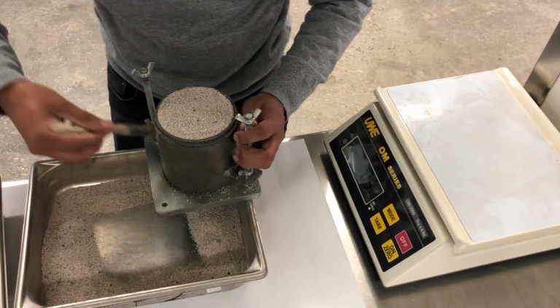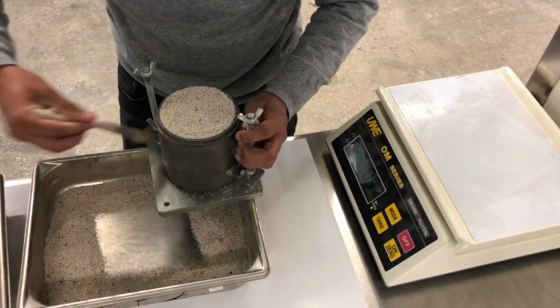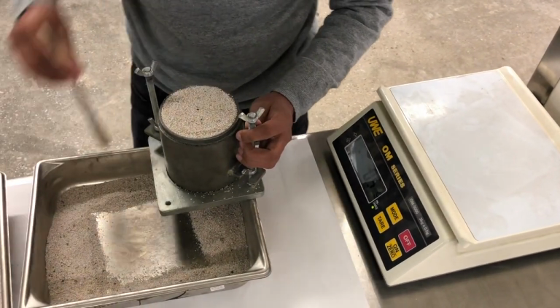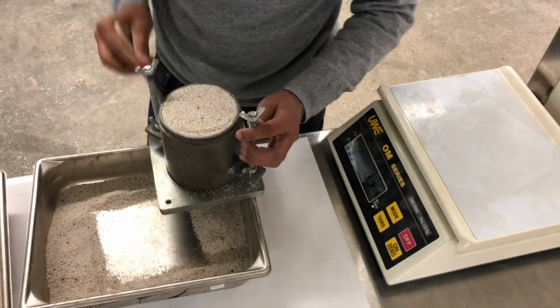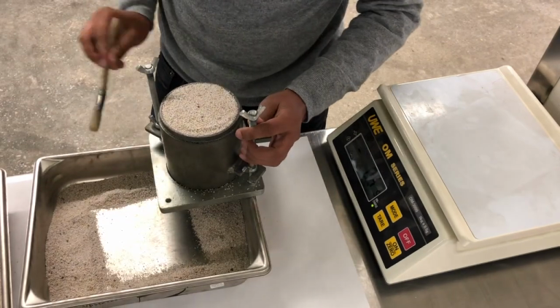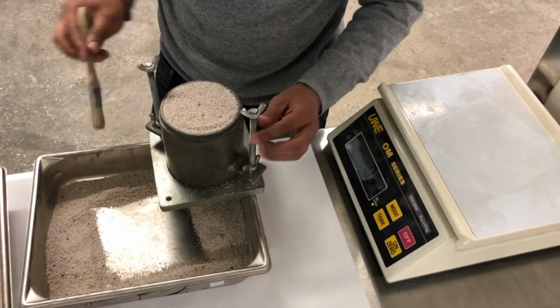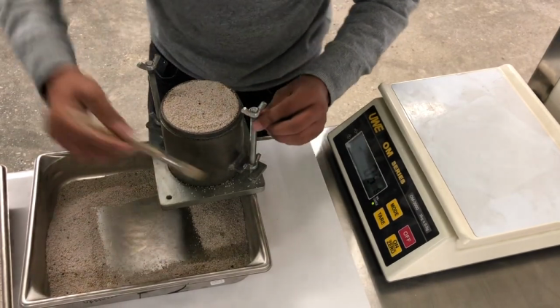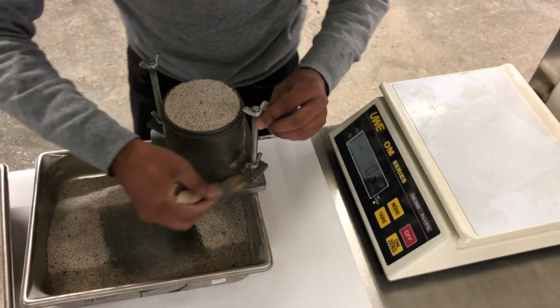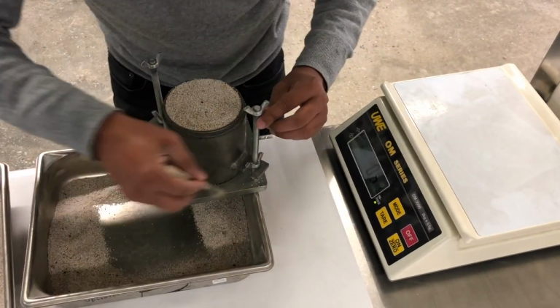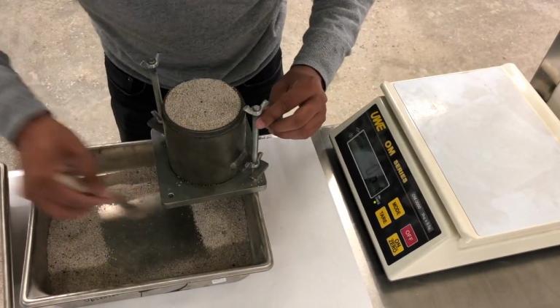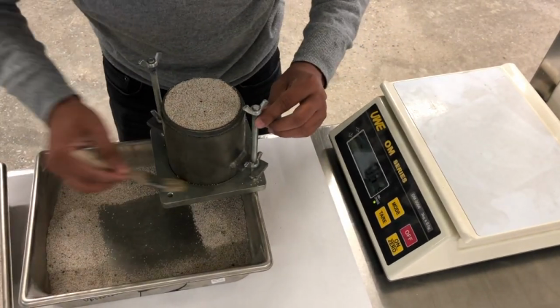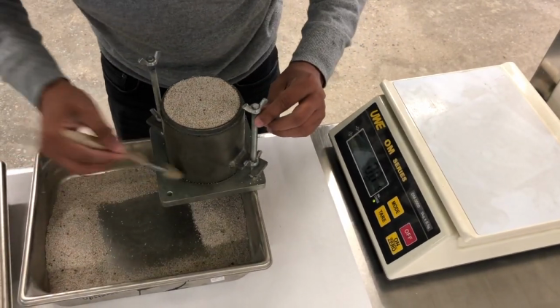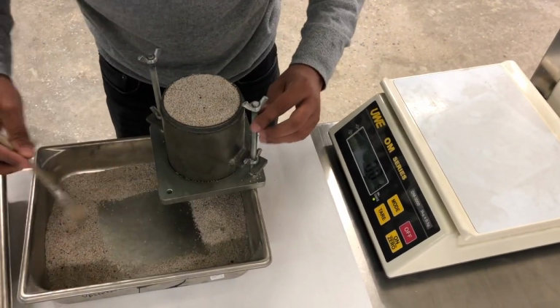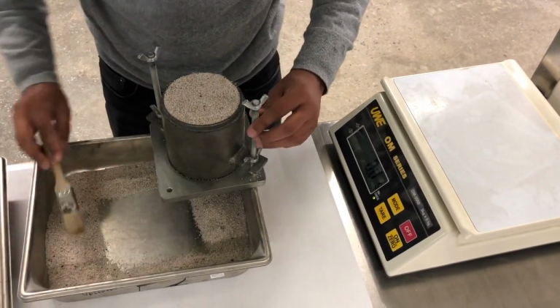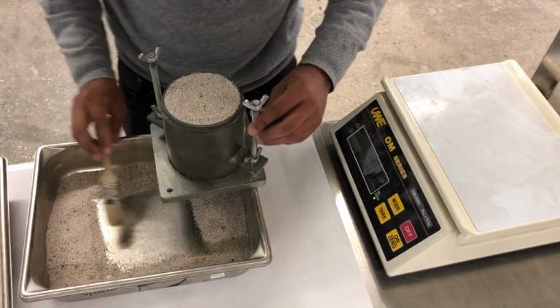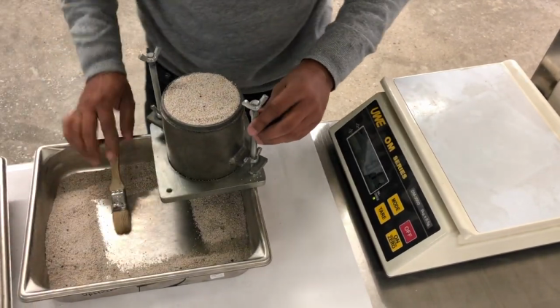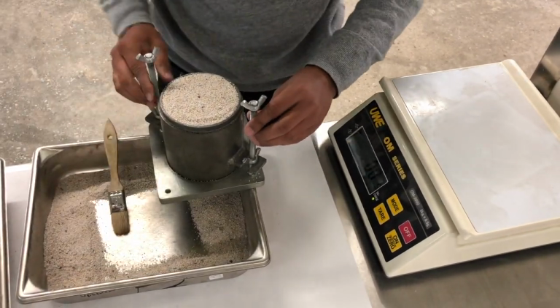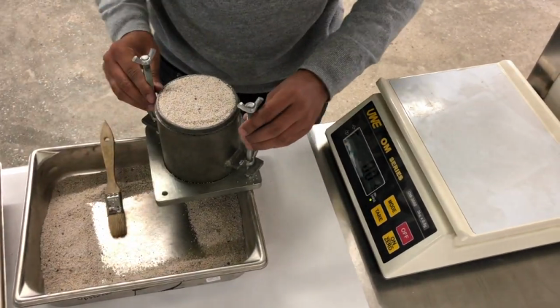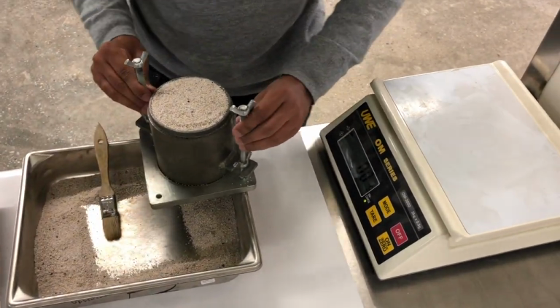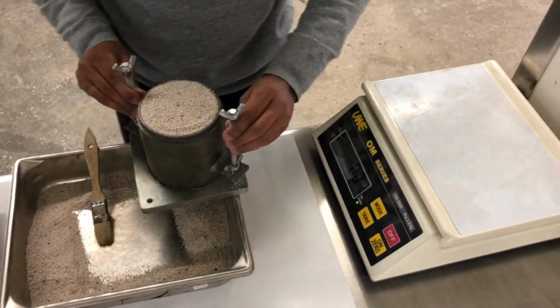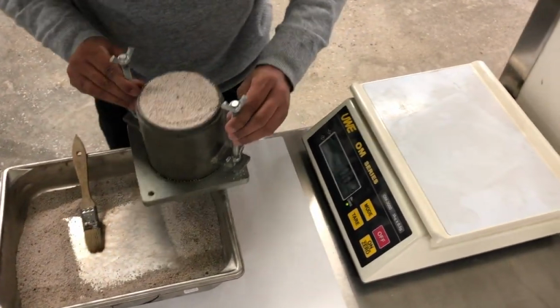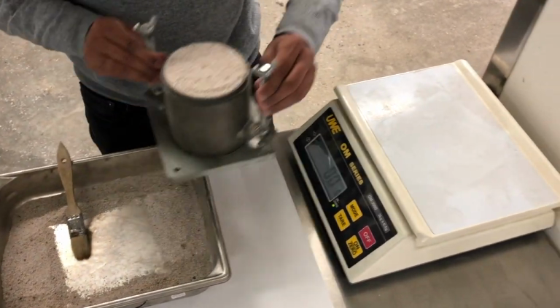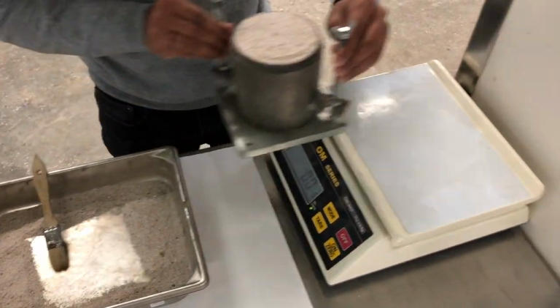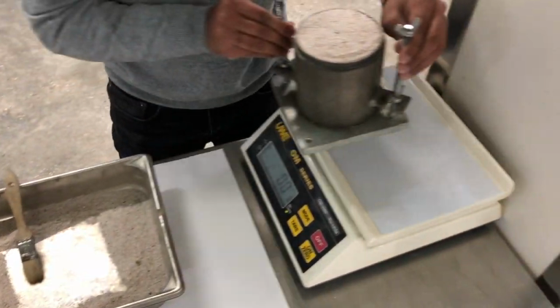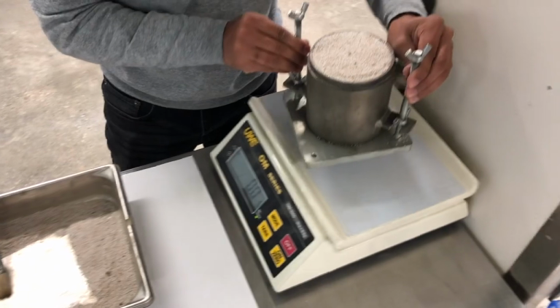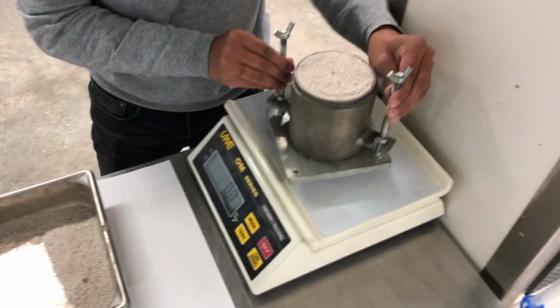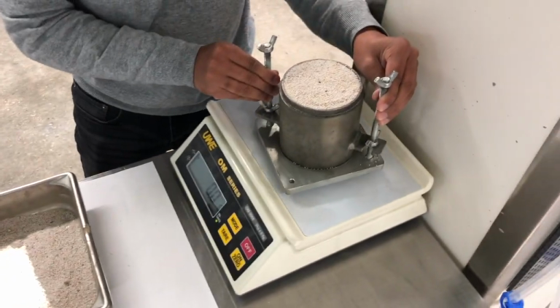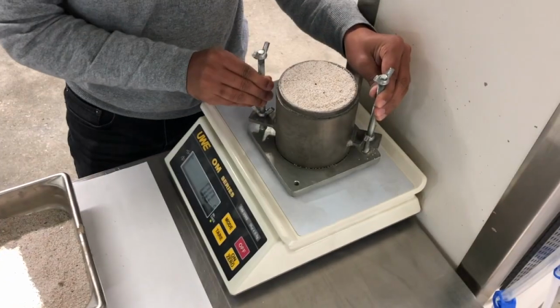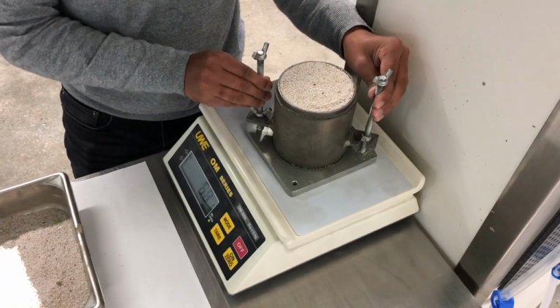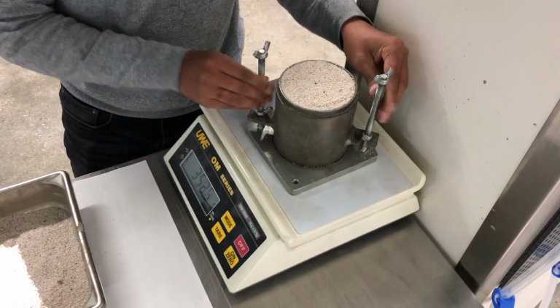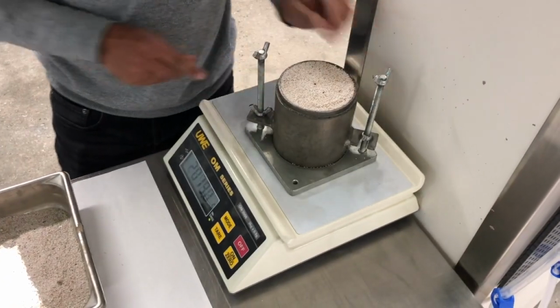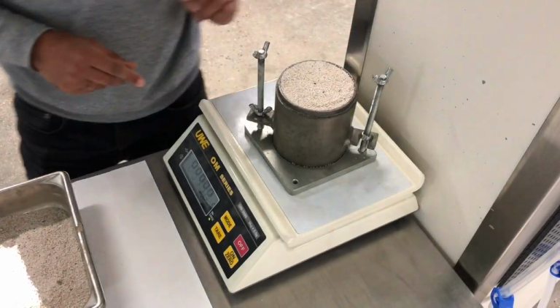Repeat this process four more times. It is important to make the soil sample exactly the same way each time.